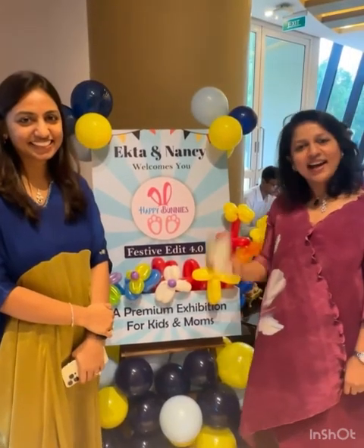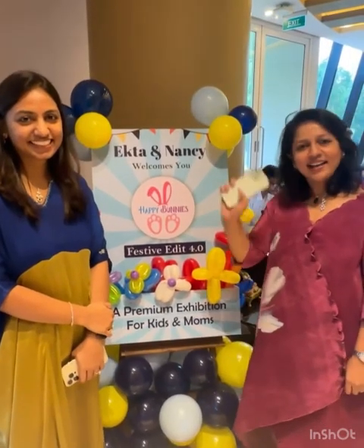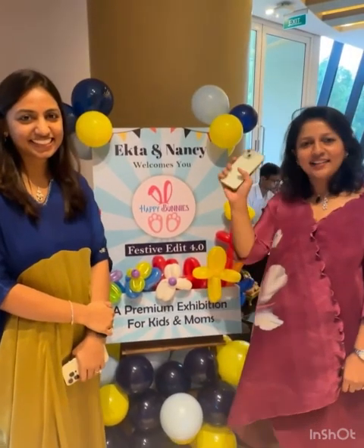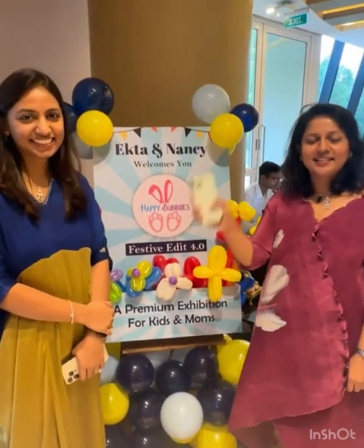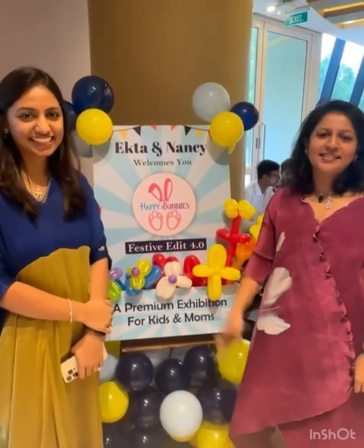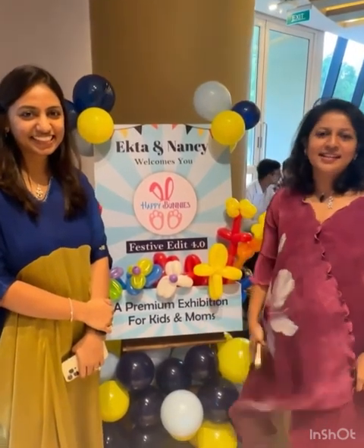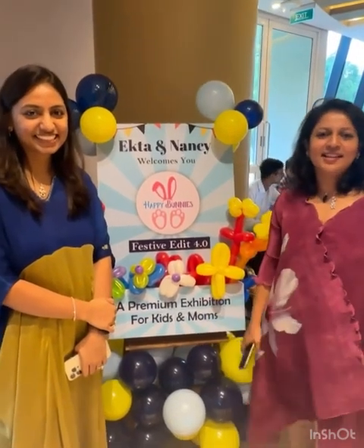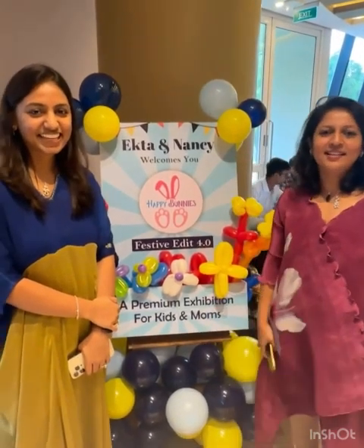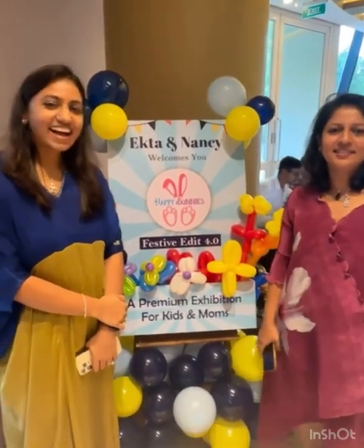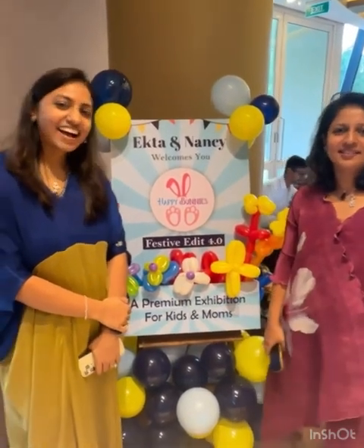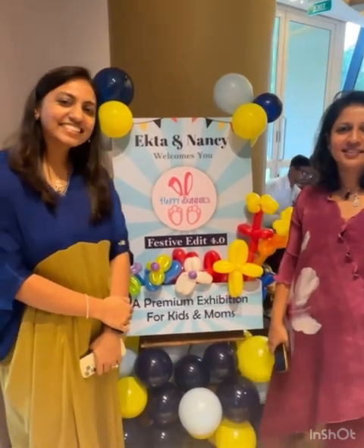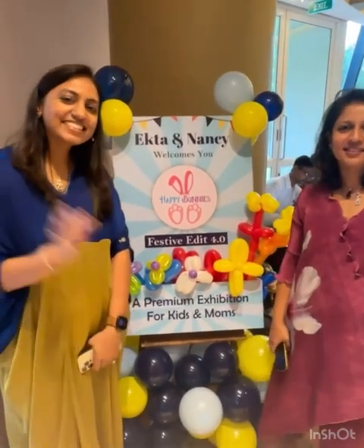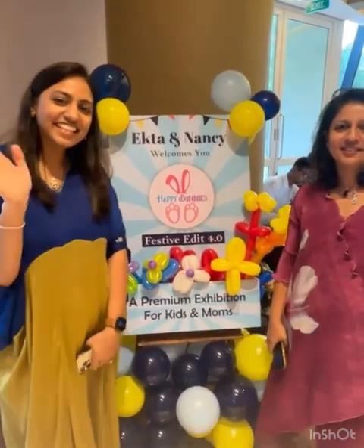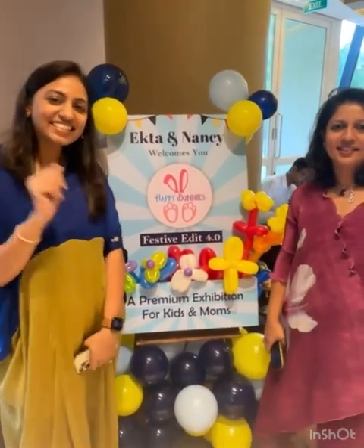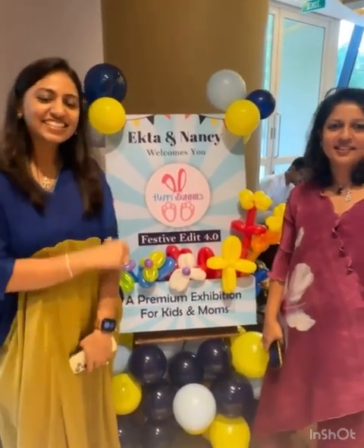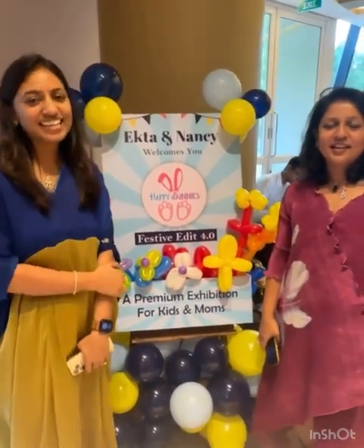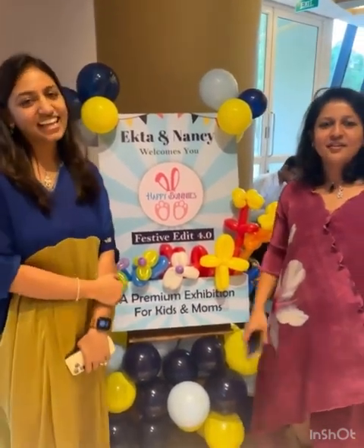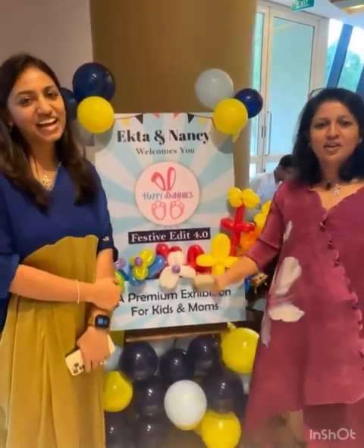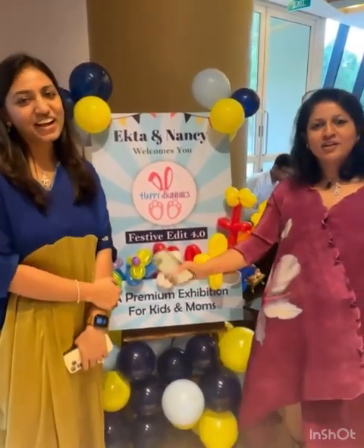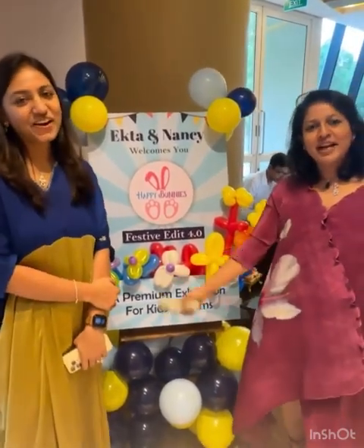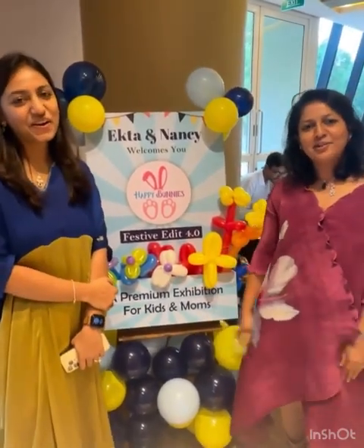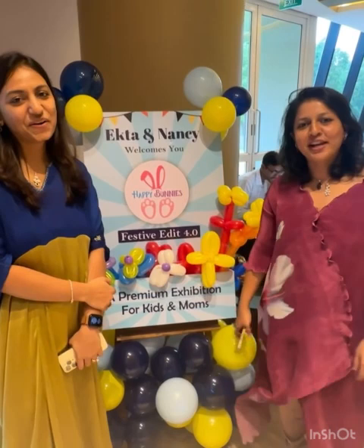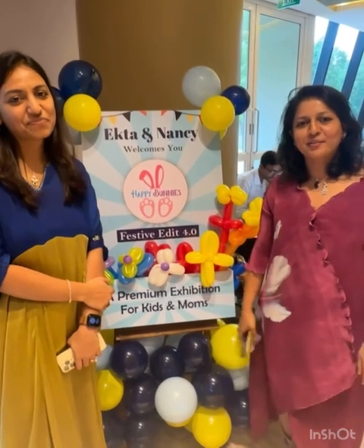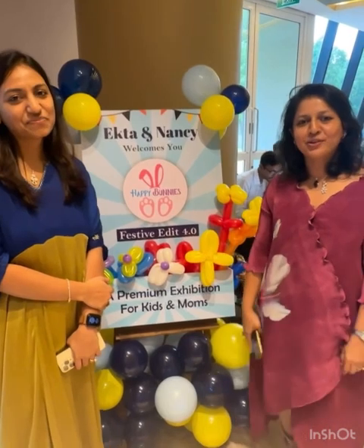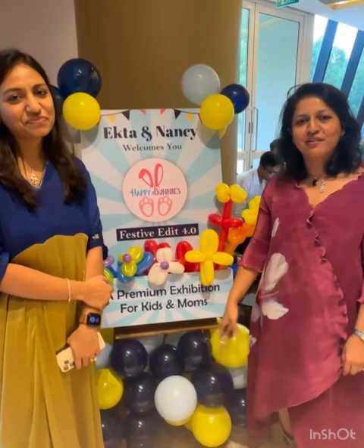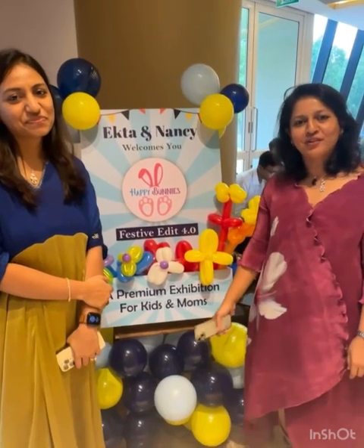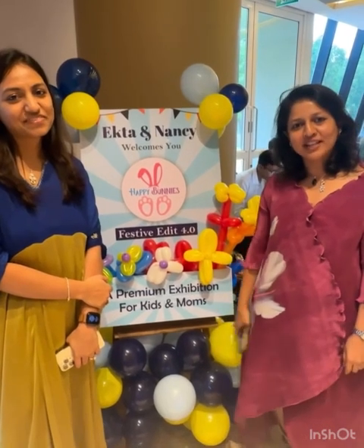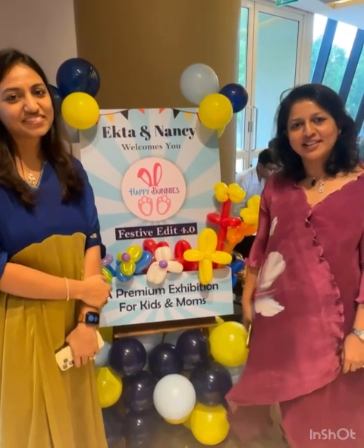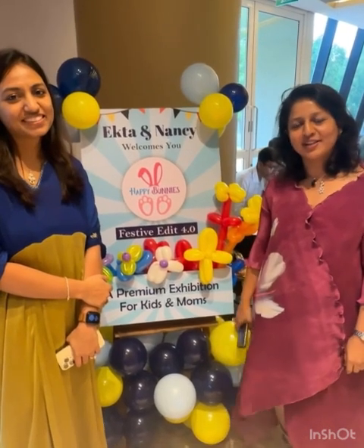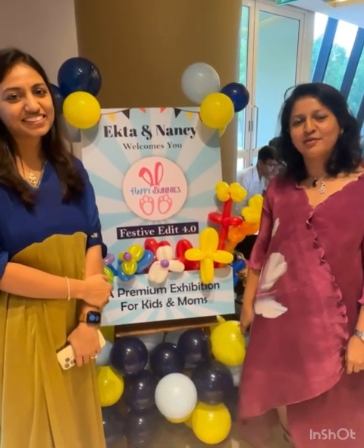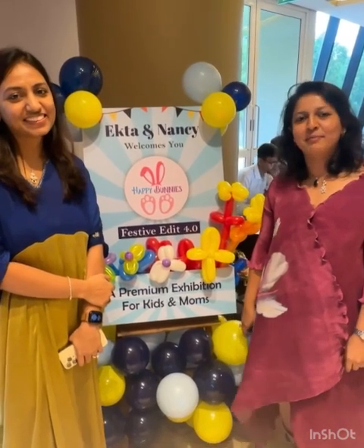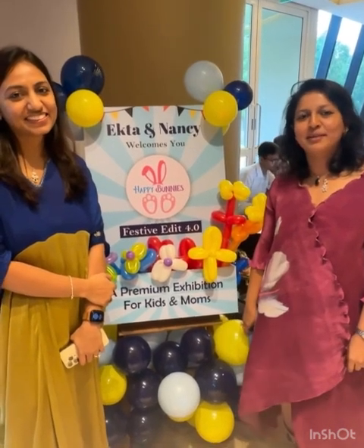Hi, this is Ekta. Hi, this is Nancy. We are all set to welcome you to our fourth edition of Happy Bunny.